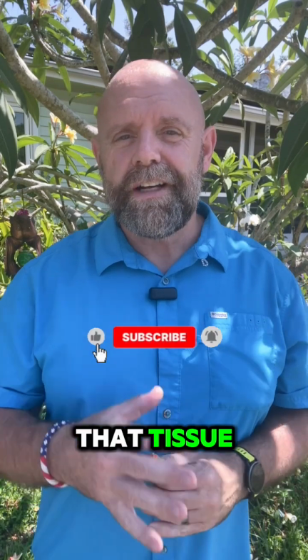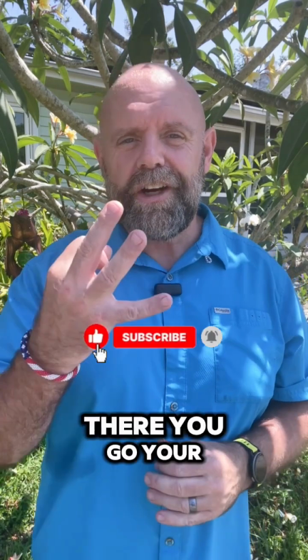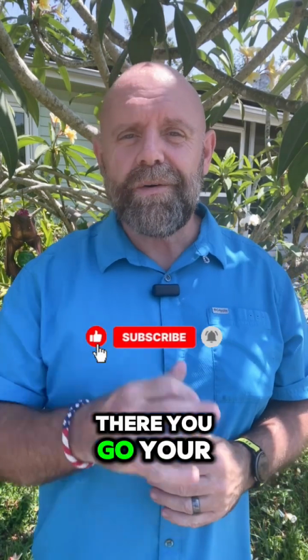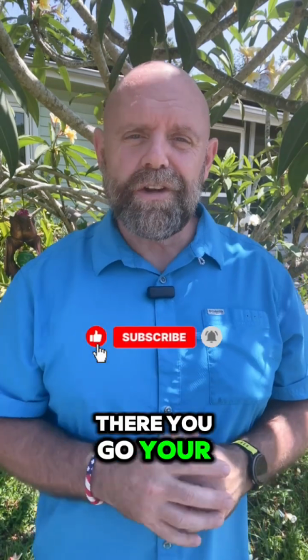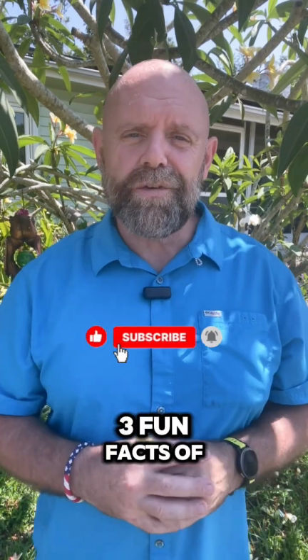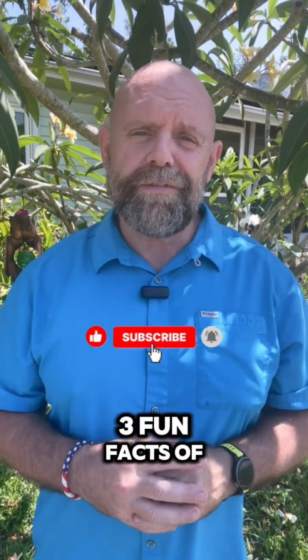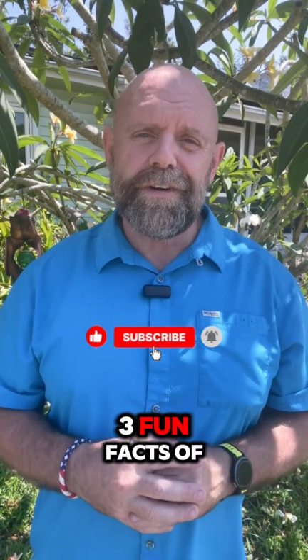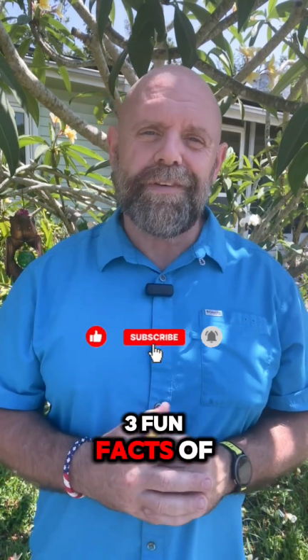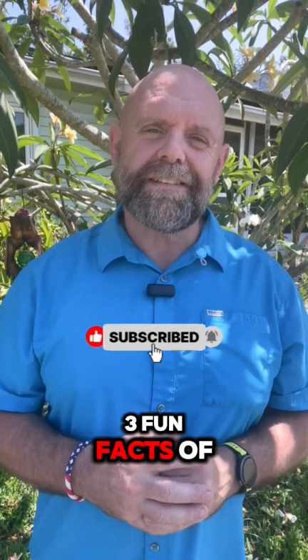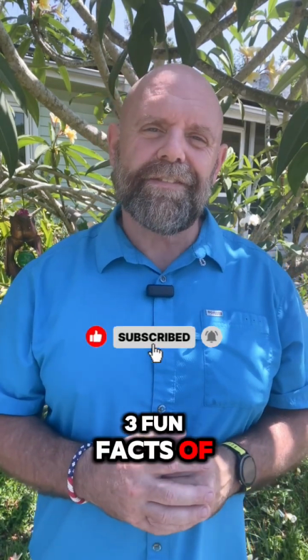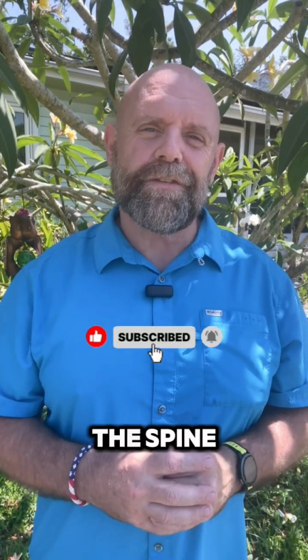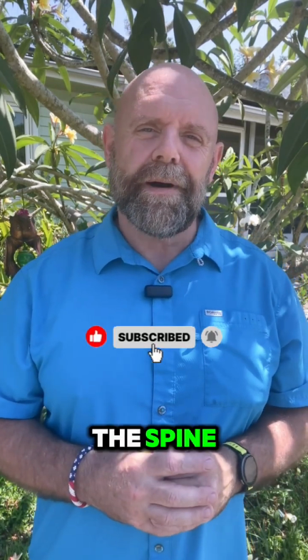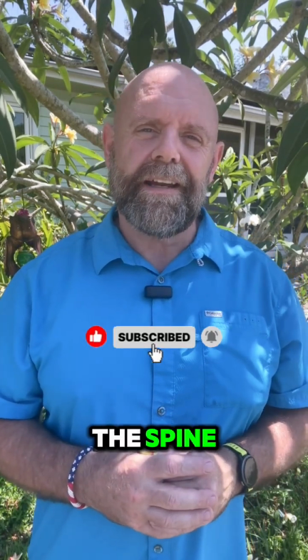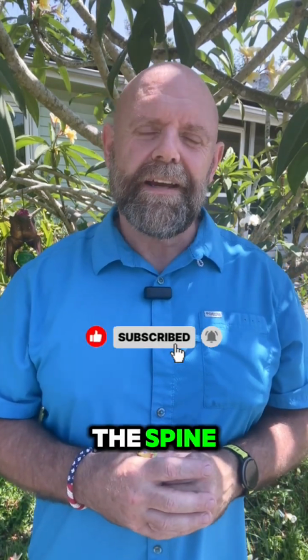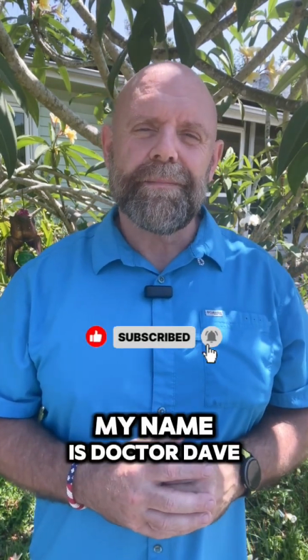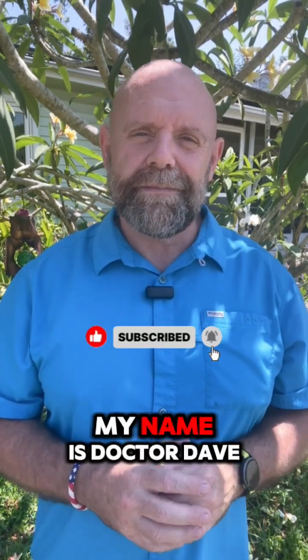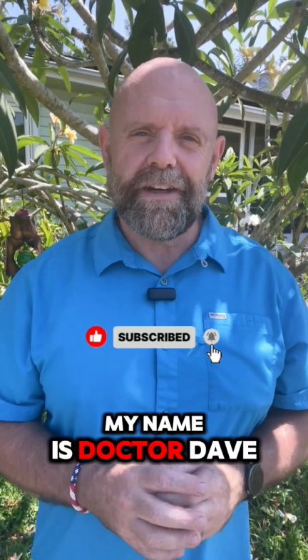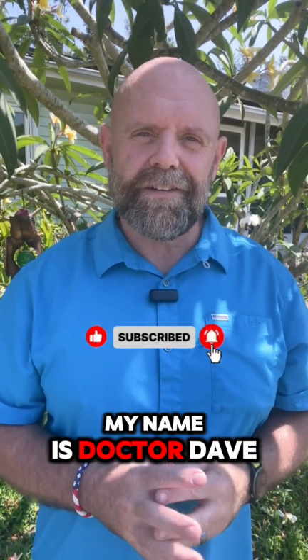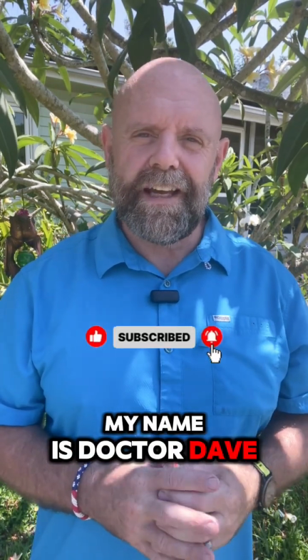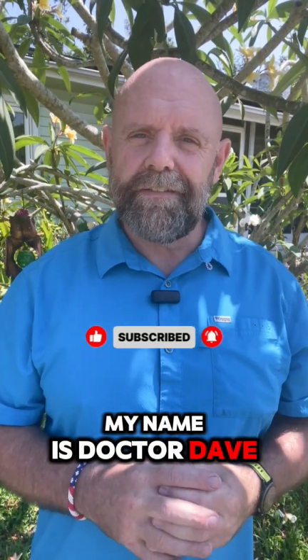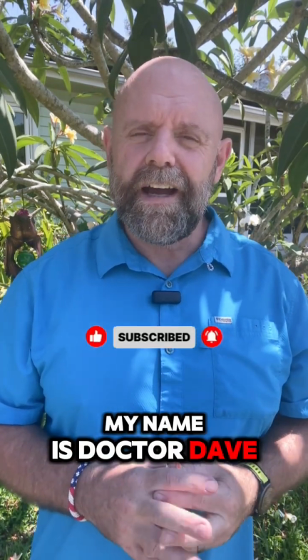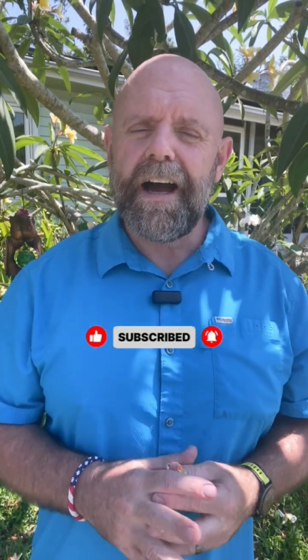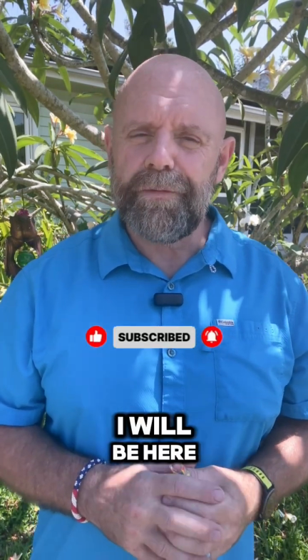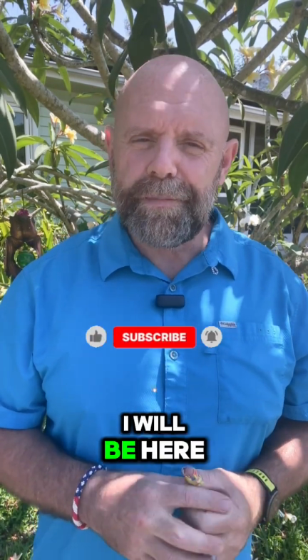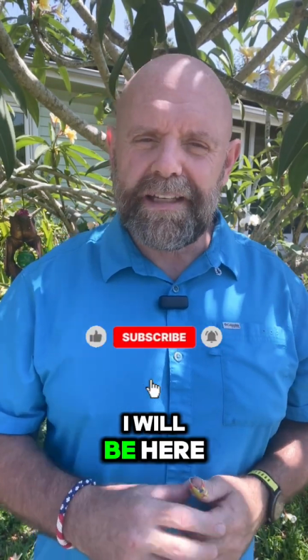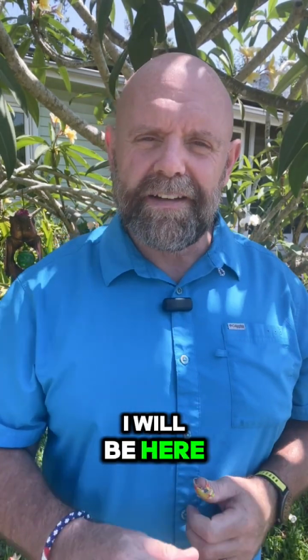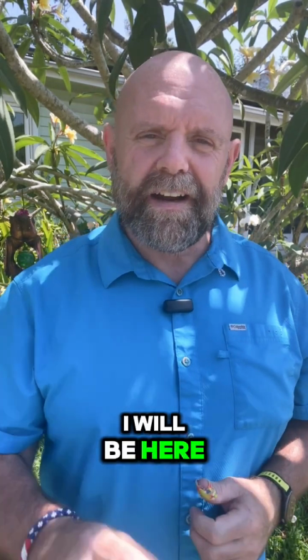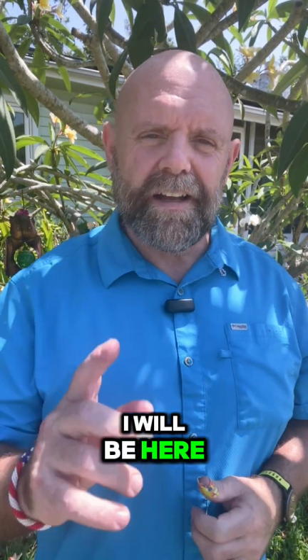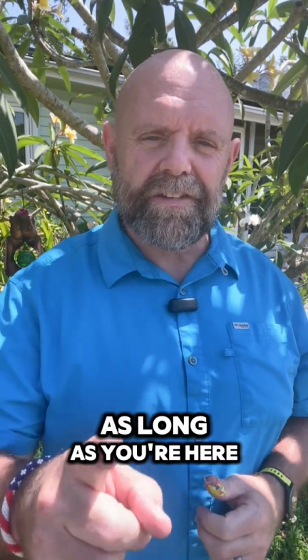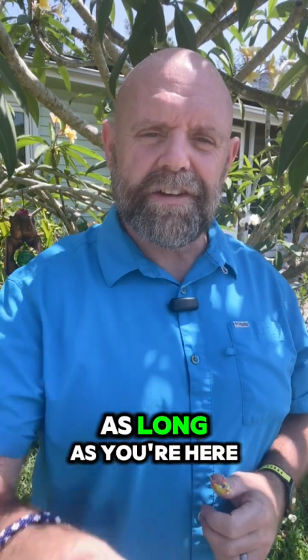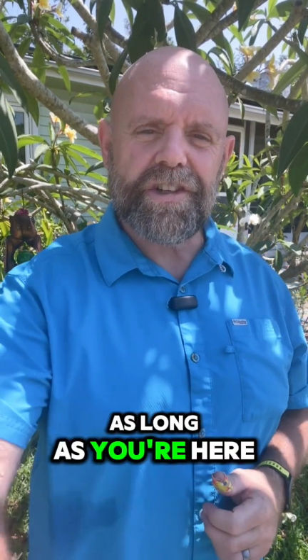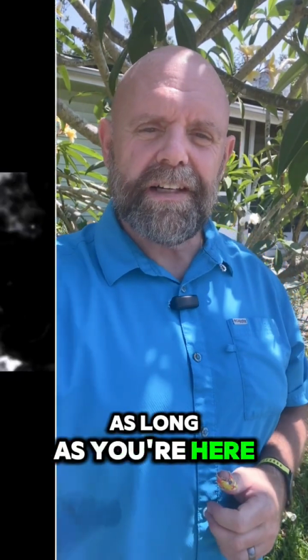There you go — your three fun facts of the spine. My name is Dr. Dave. I will be here as long as you're here.